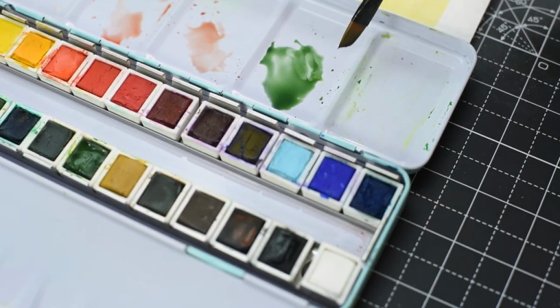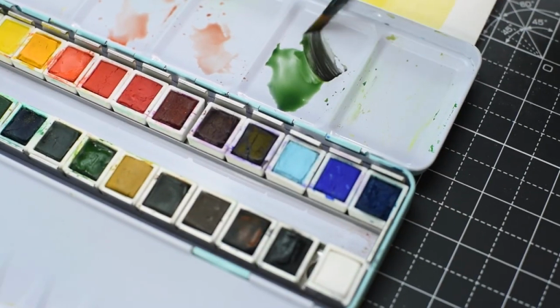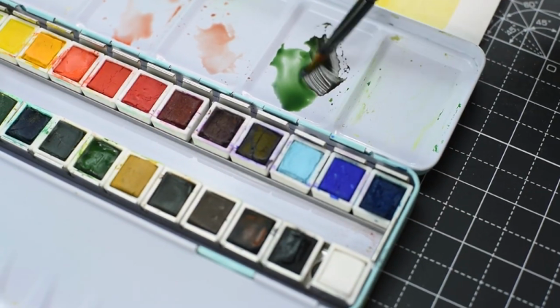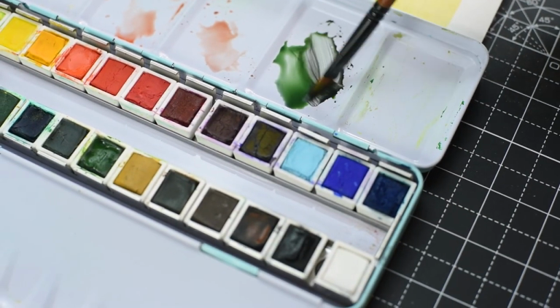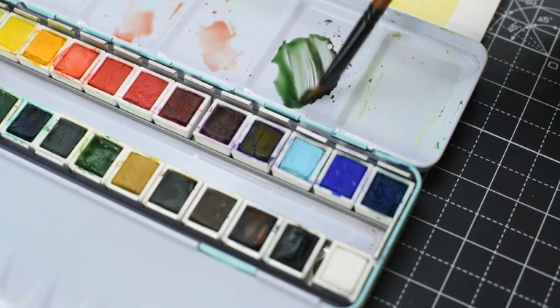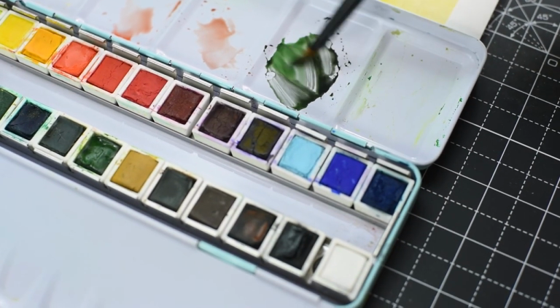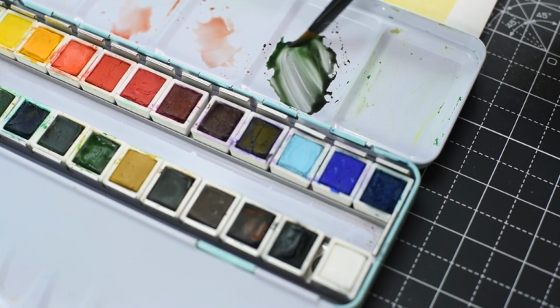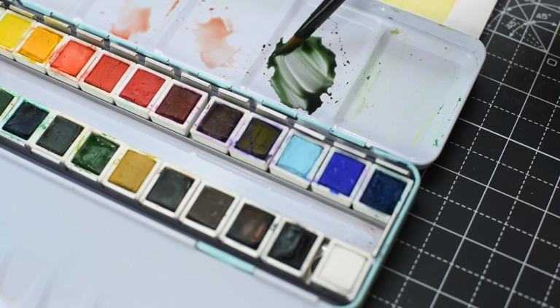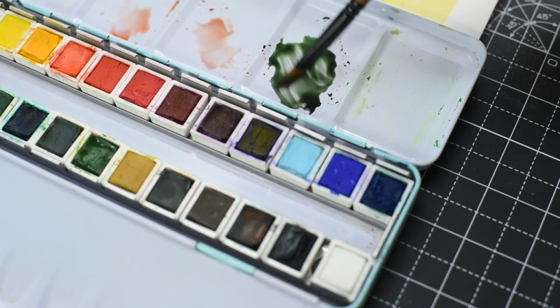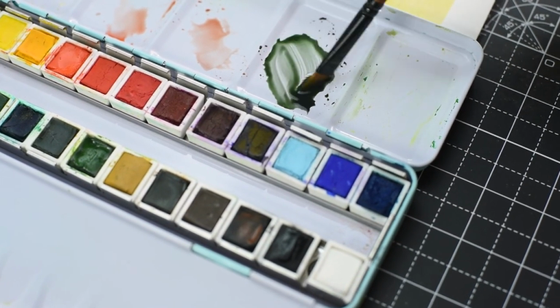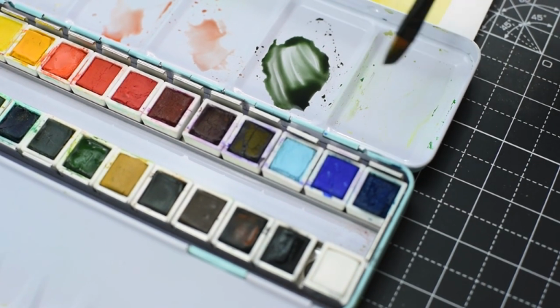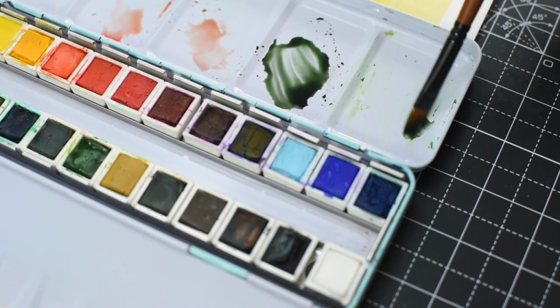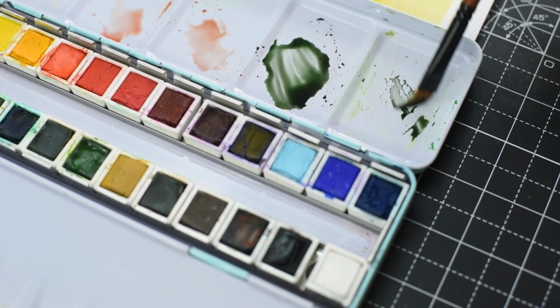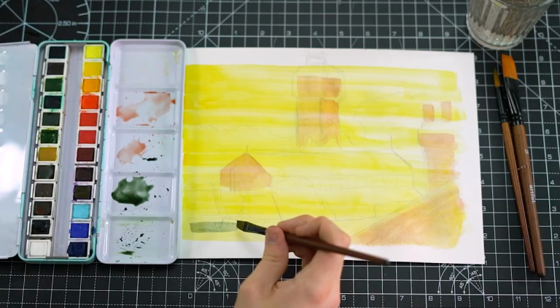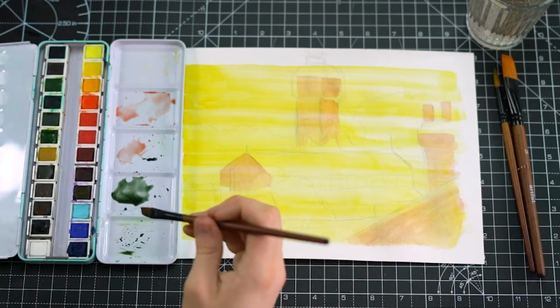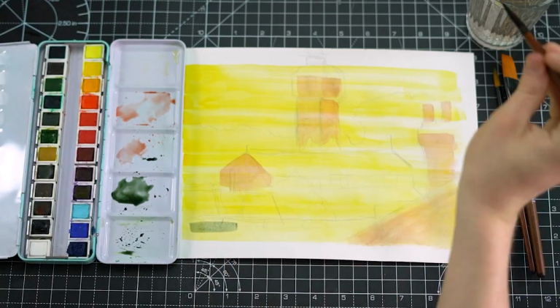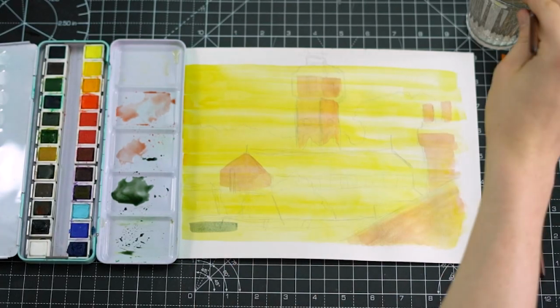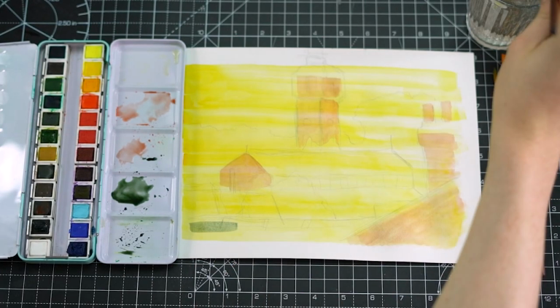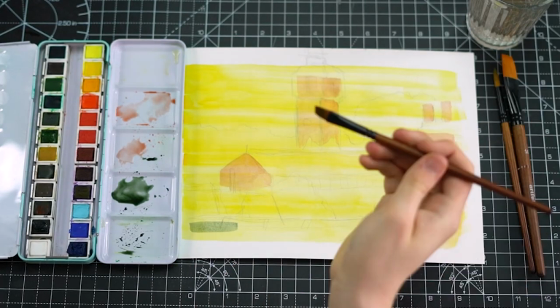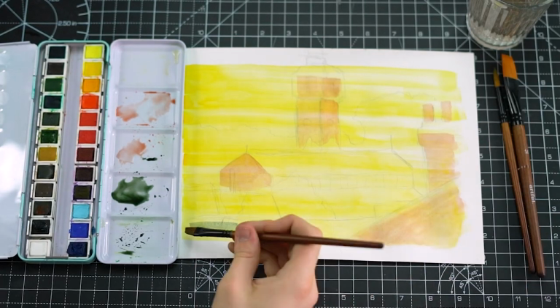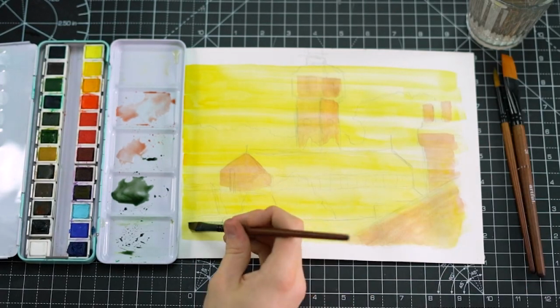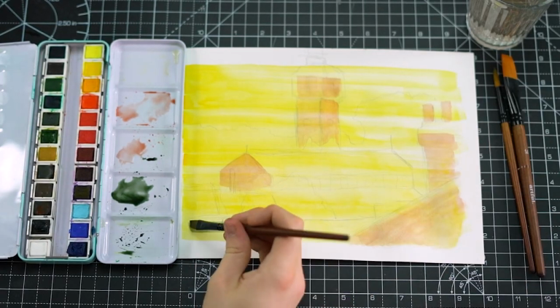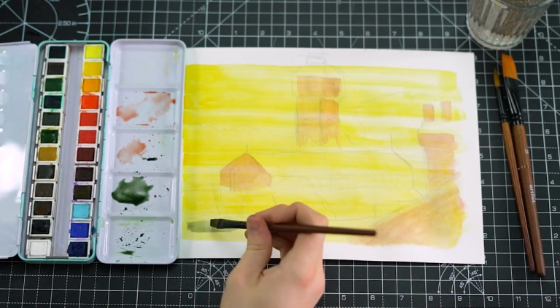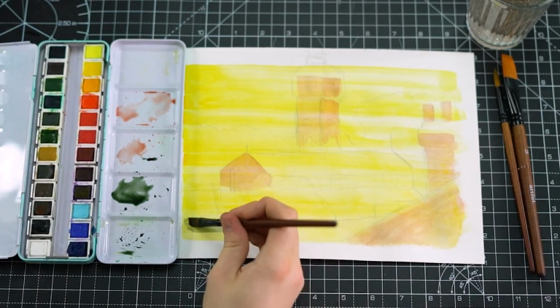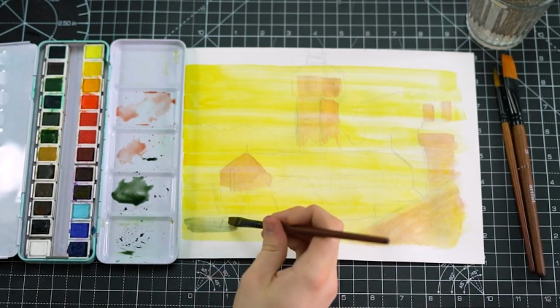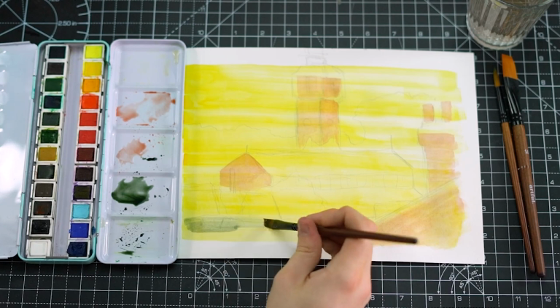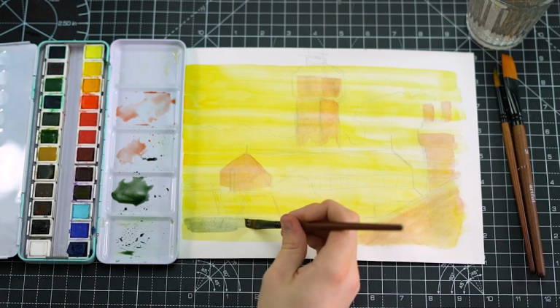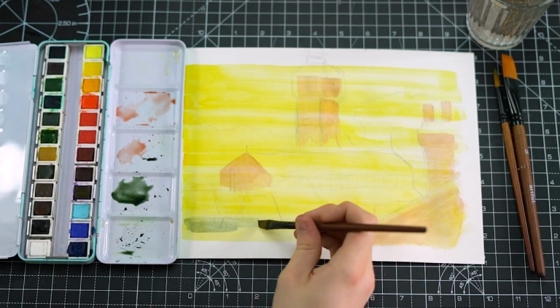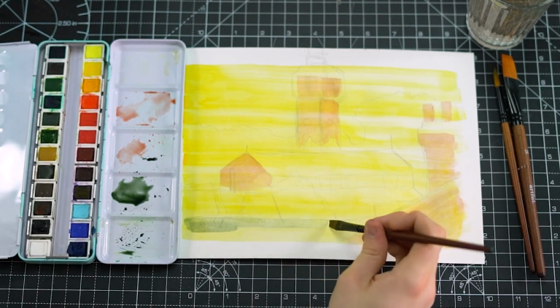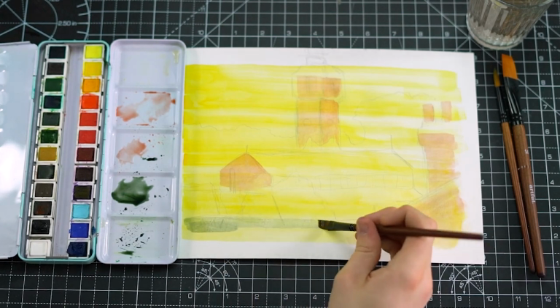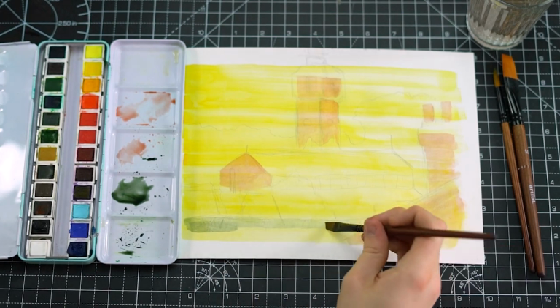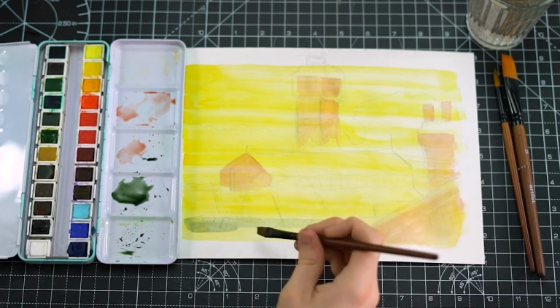Mixing together some dark greens, blues and black, we get that nice slate colour that we're going to apply to the roofs of our buildings.